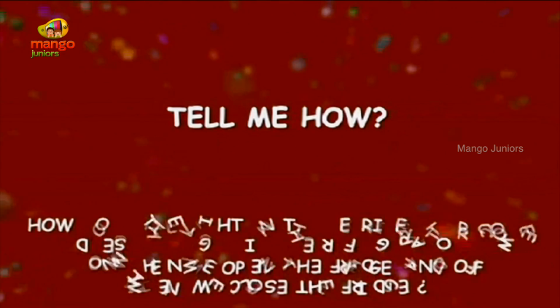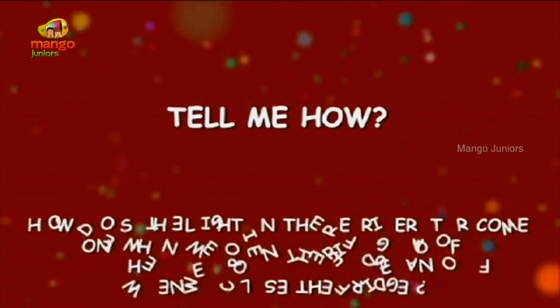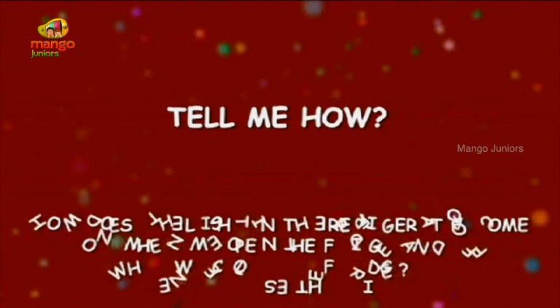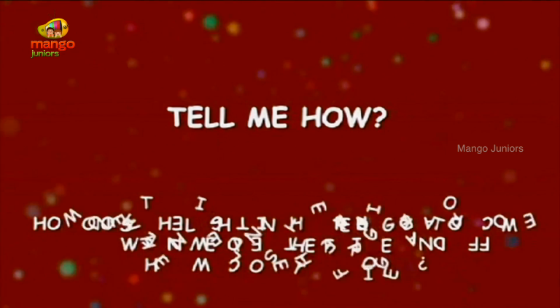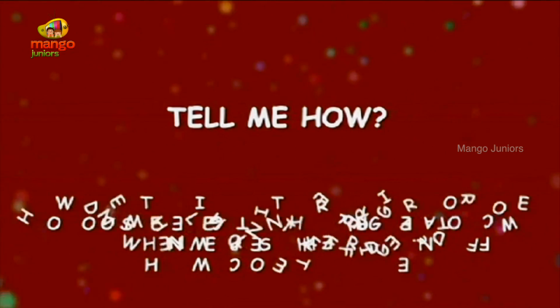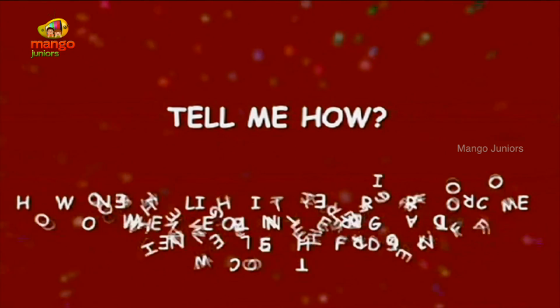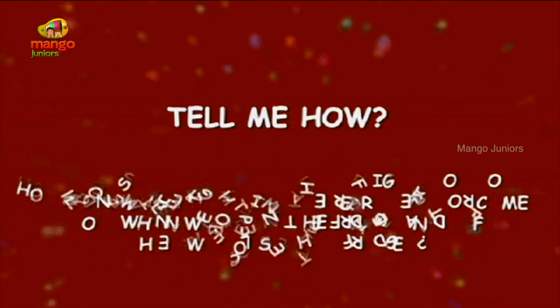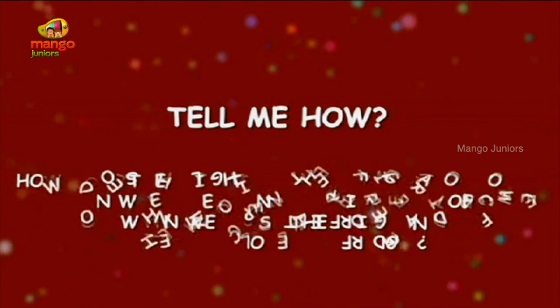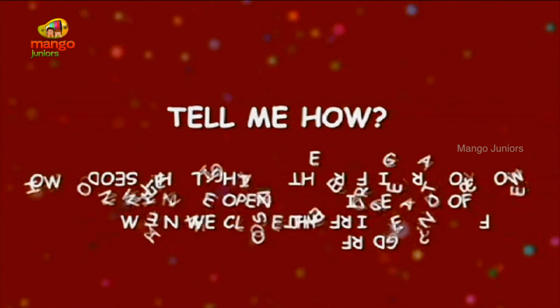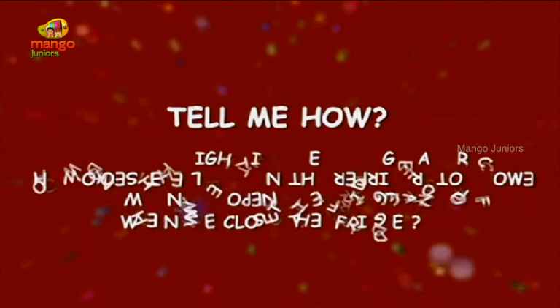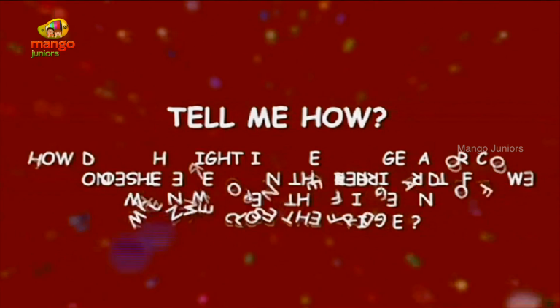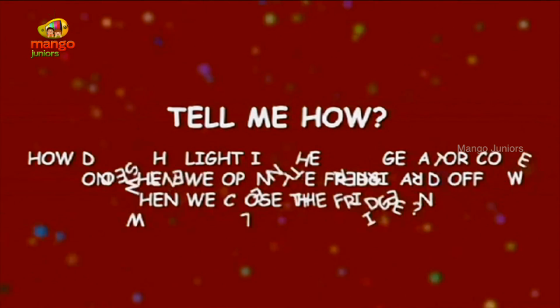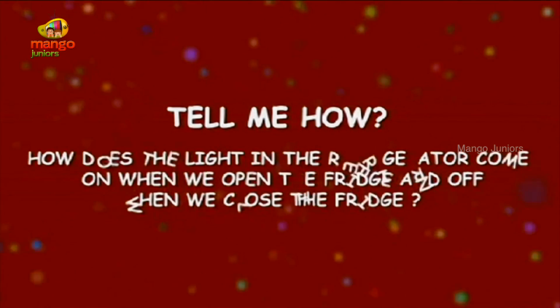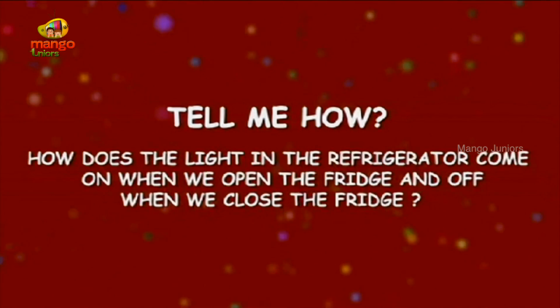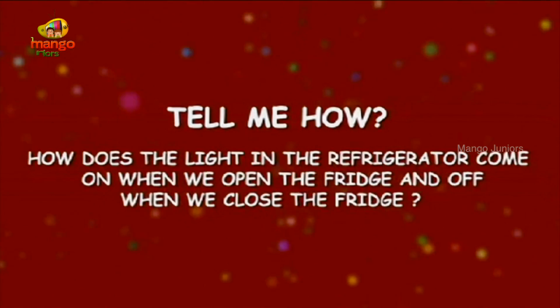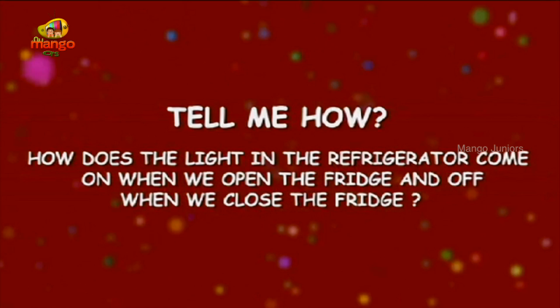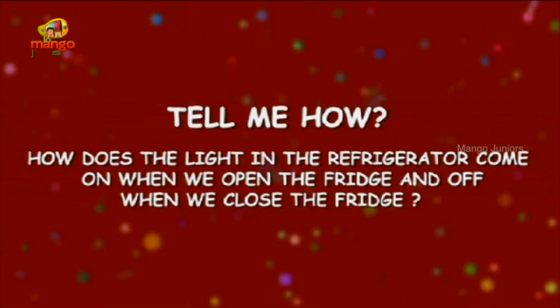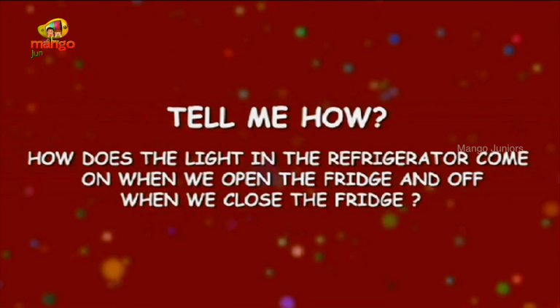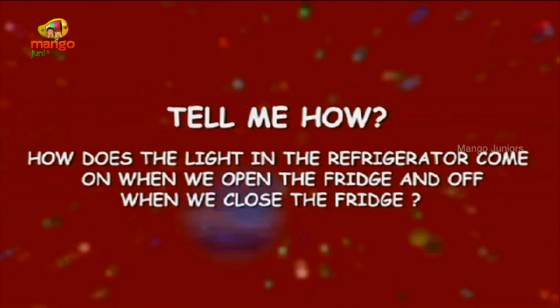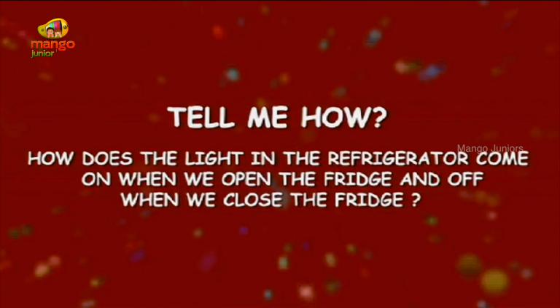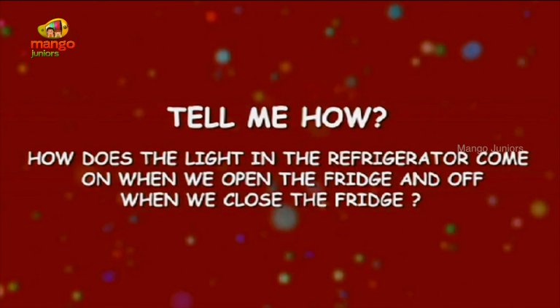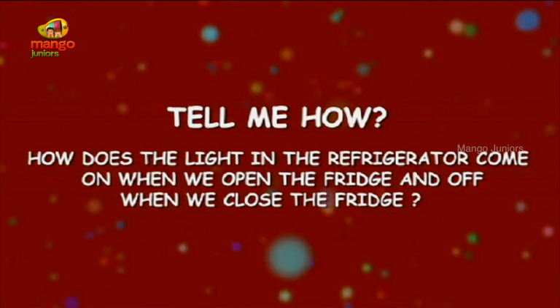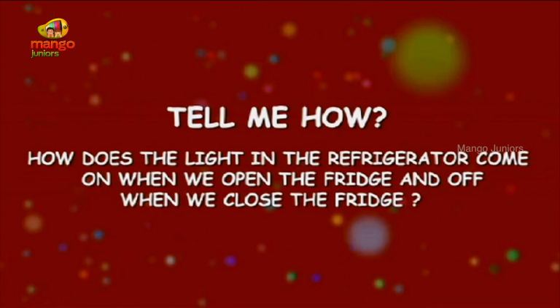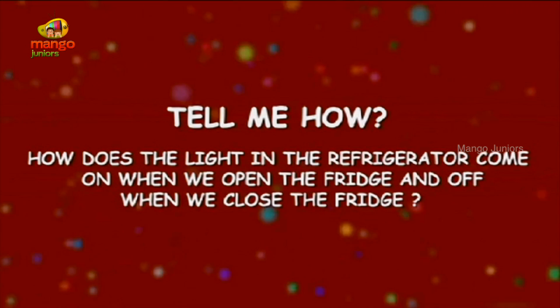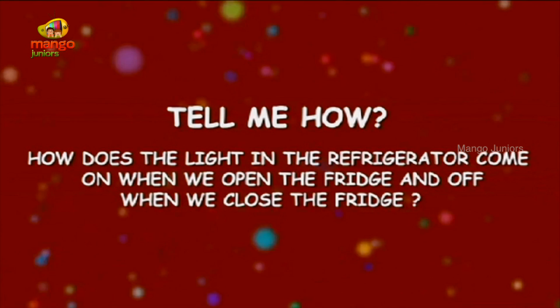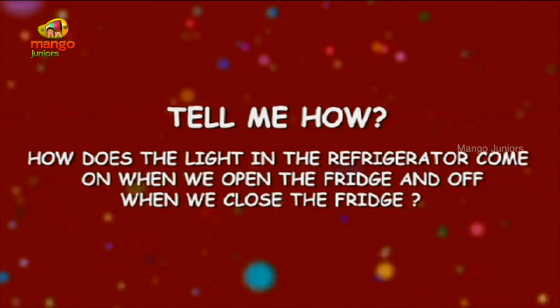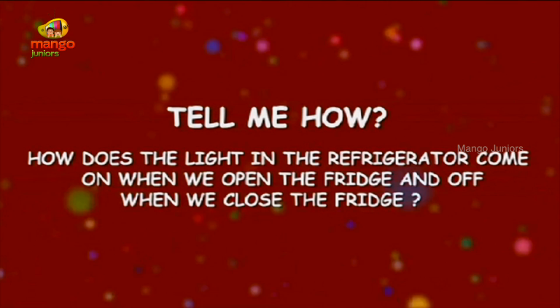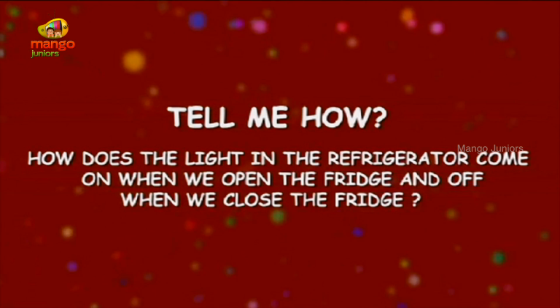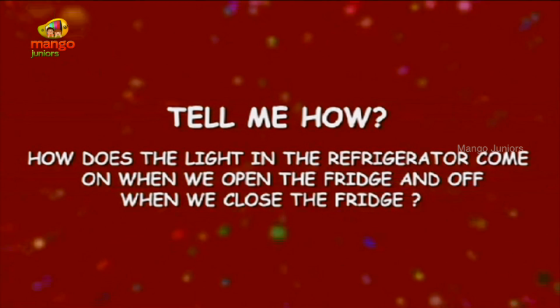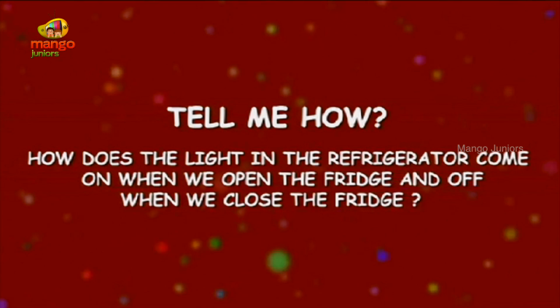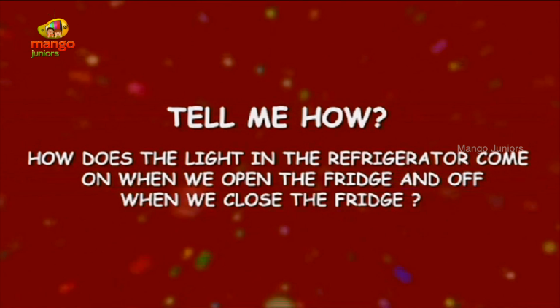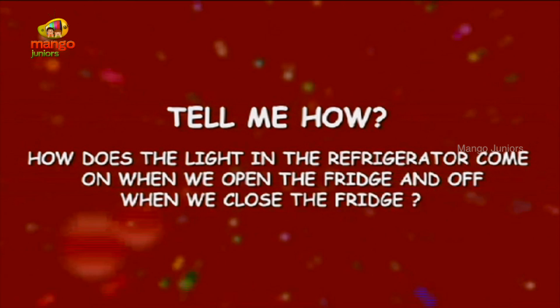How does the light in the refrigerator come on when we open the fridge and go off when we close the fridge?